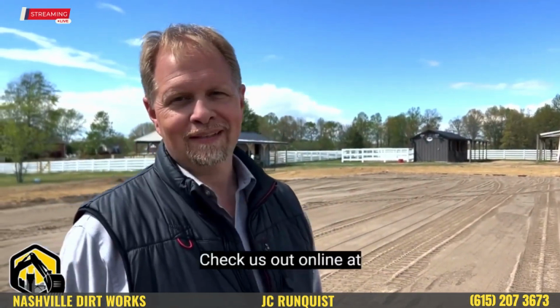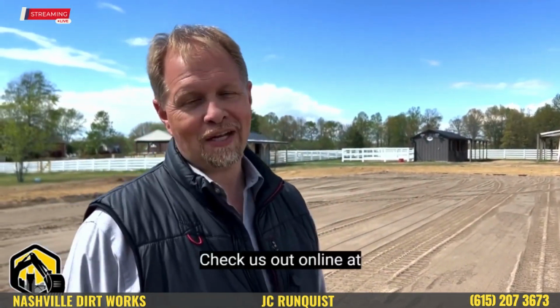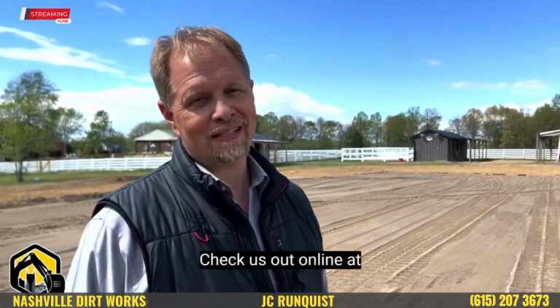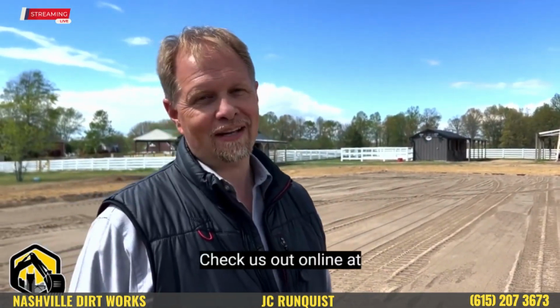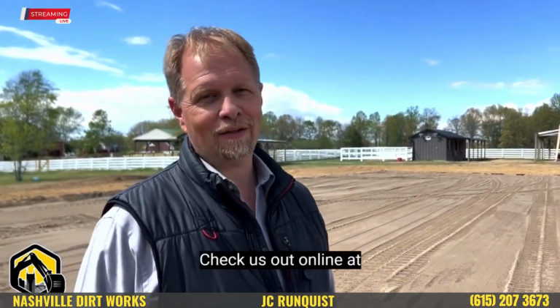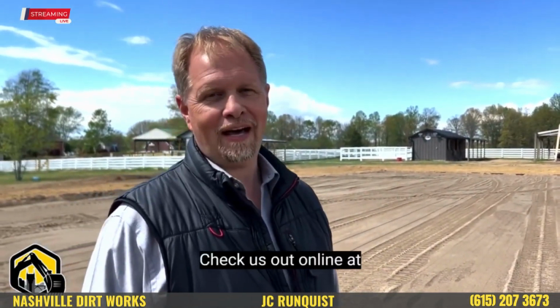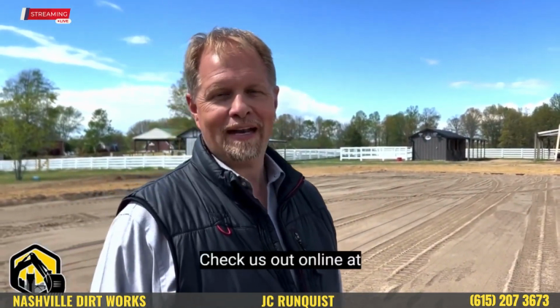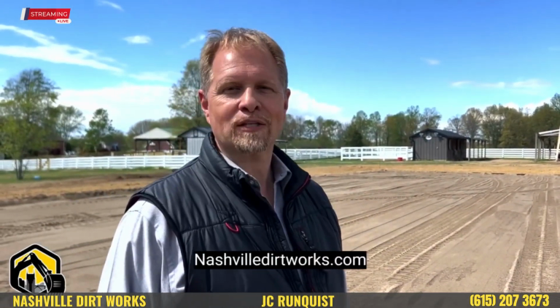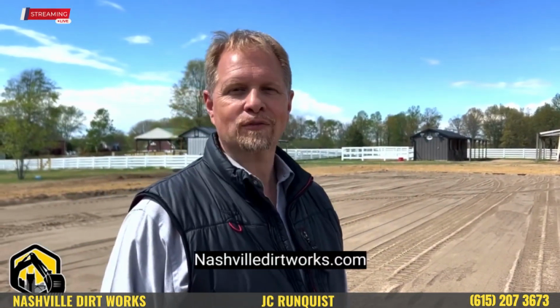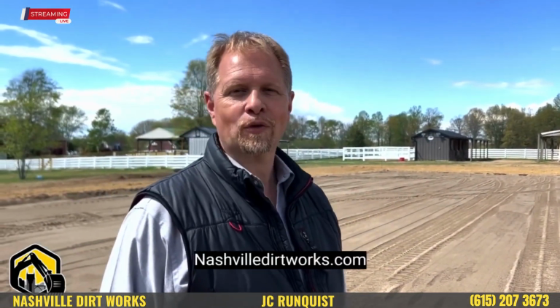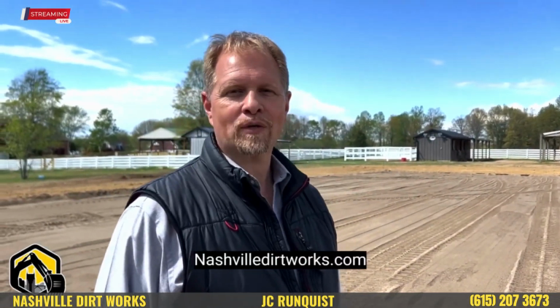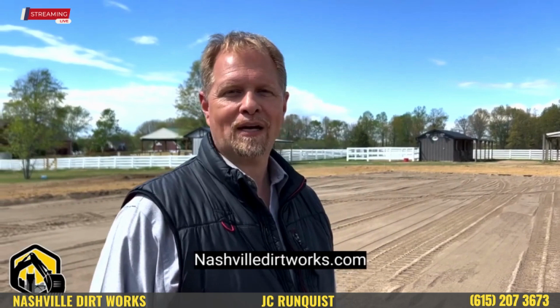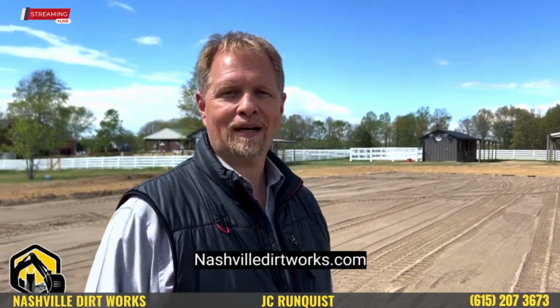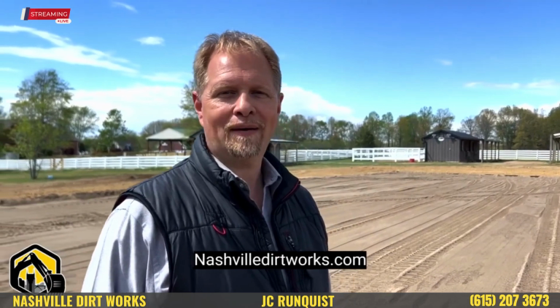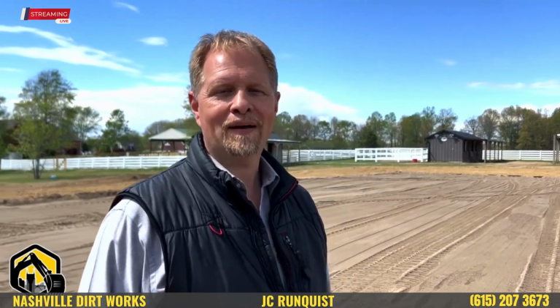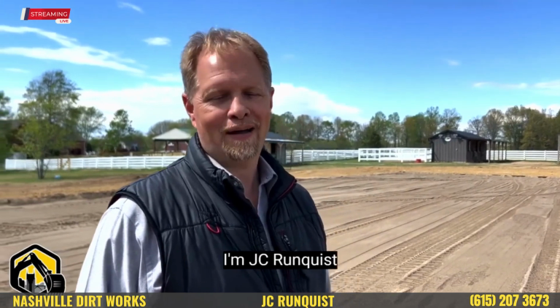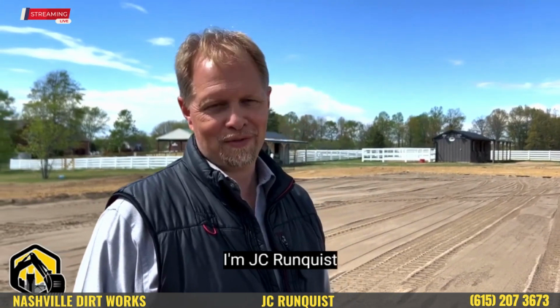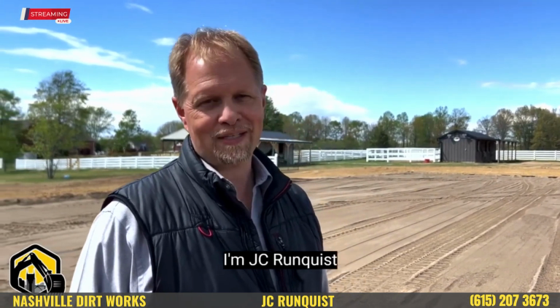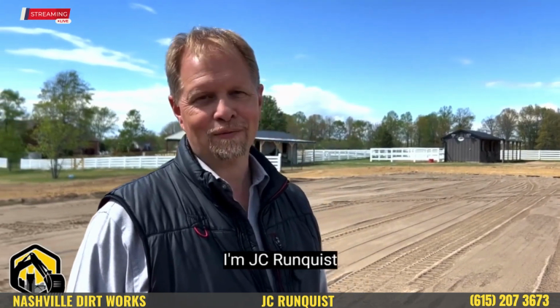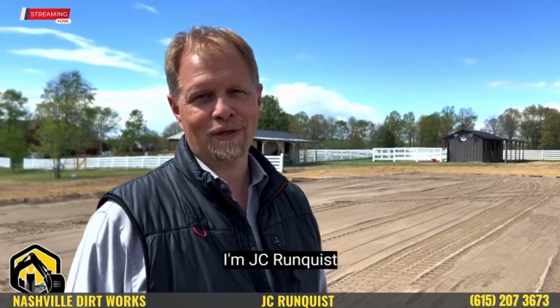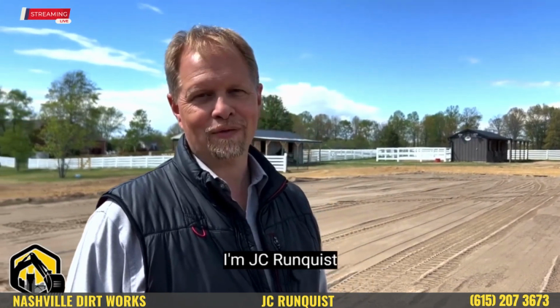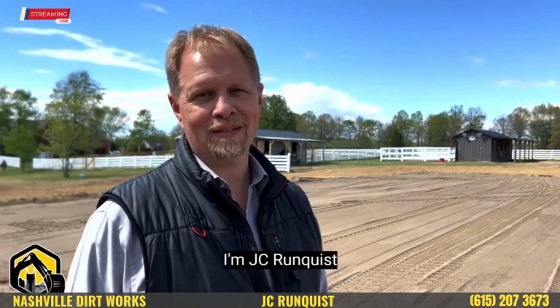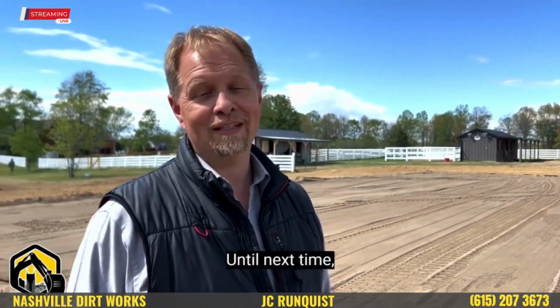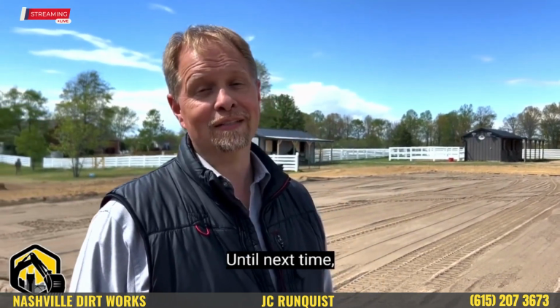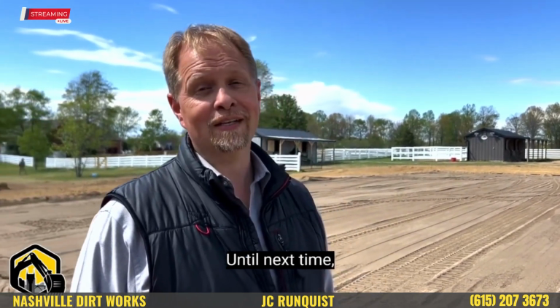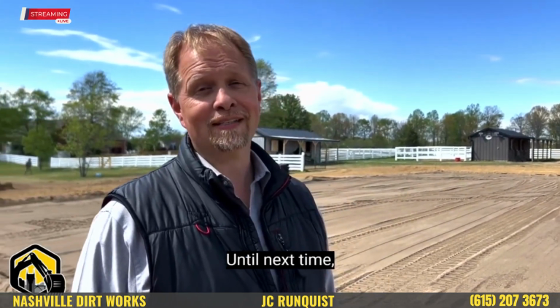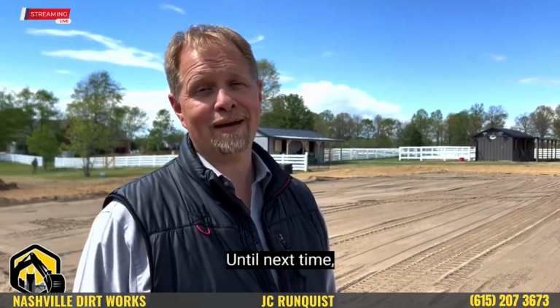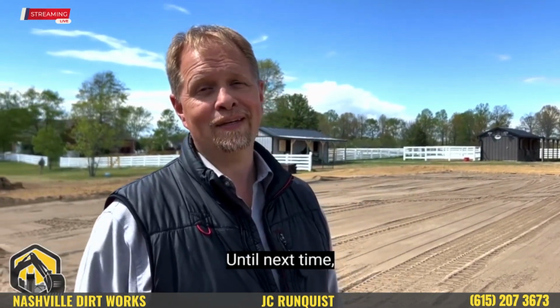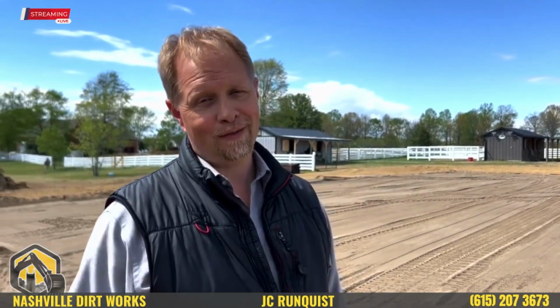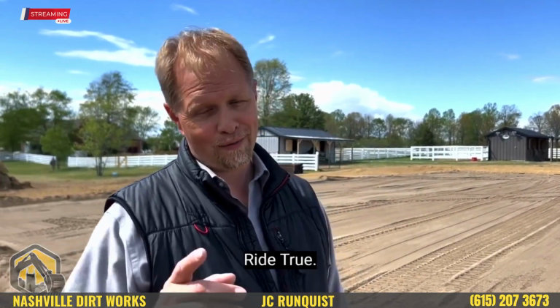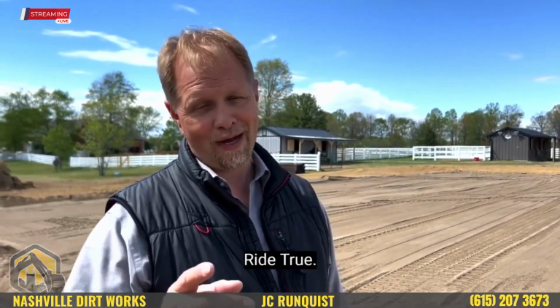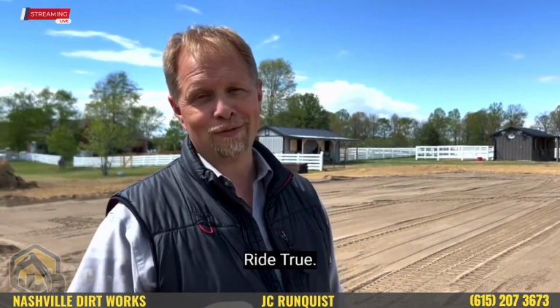Check us out online at NashvilleDirtWorks.com. I'm J.C. Rundquist. Until next time, ride true.